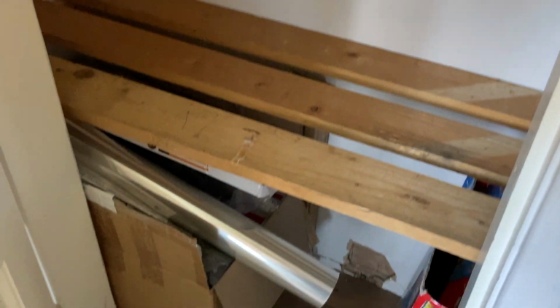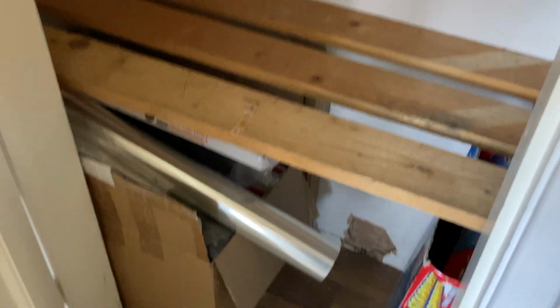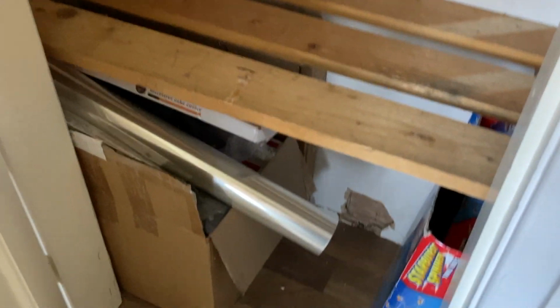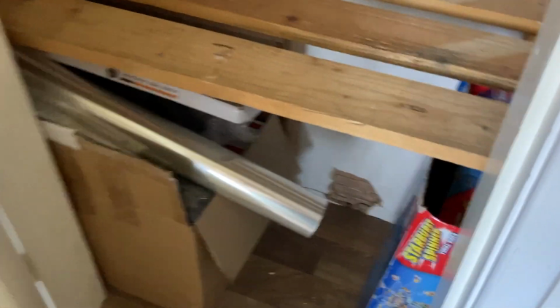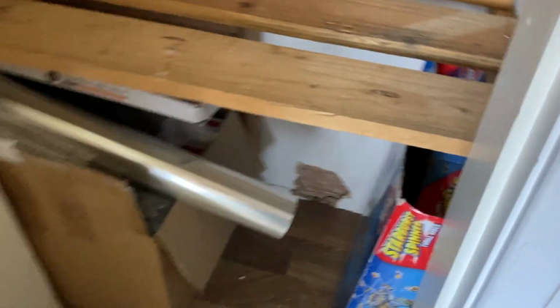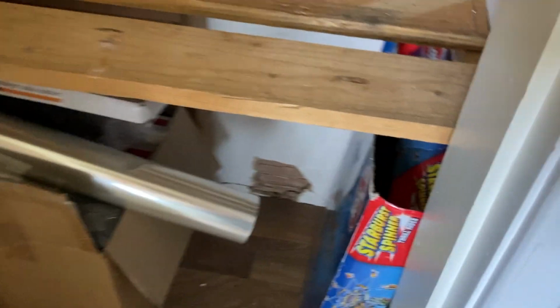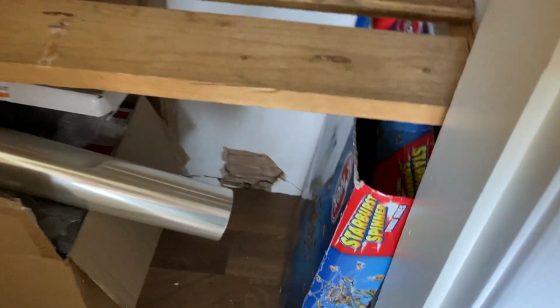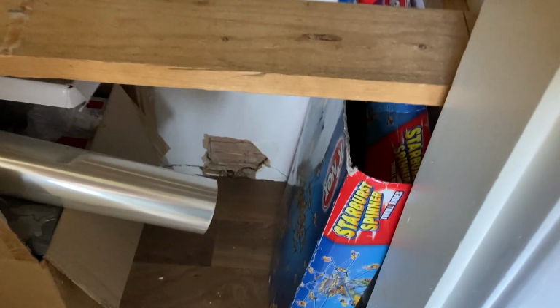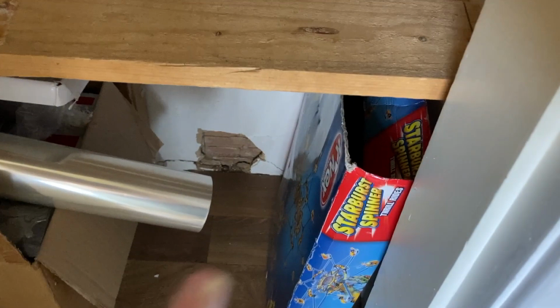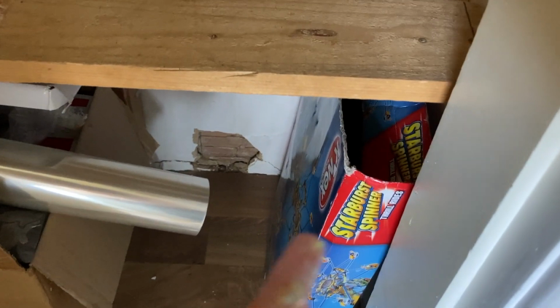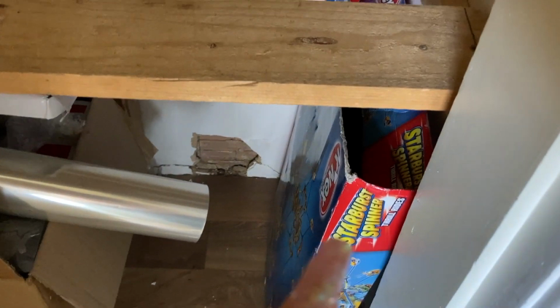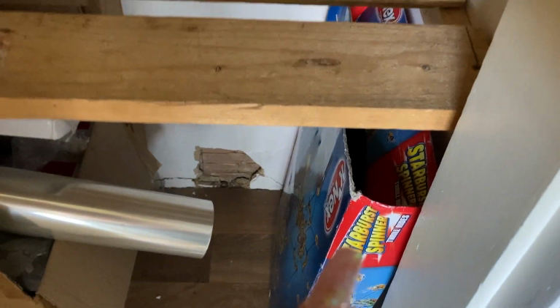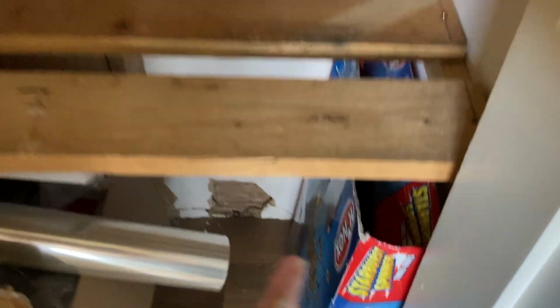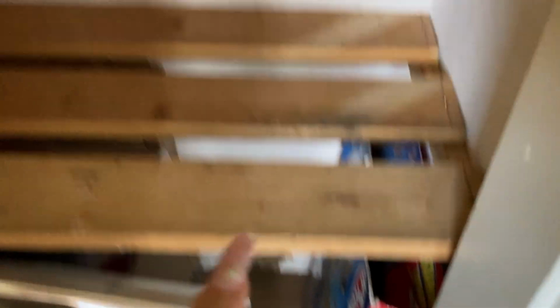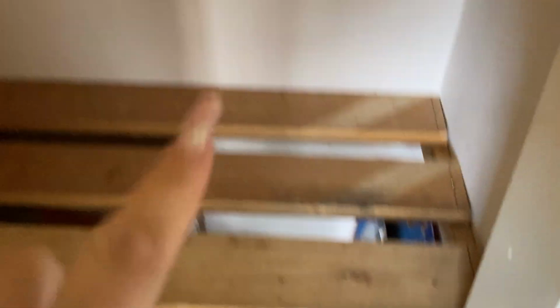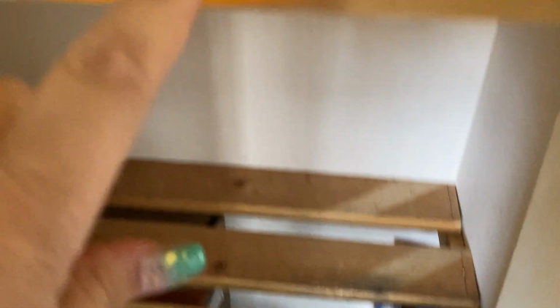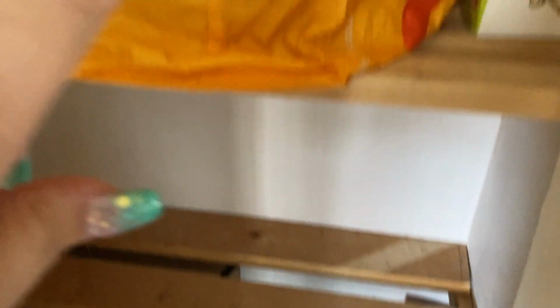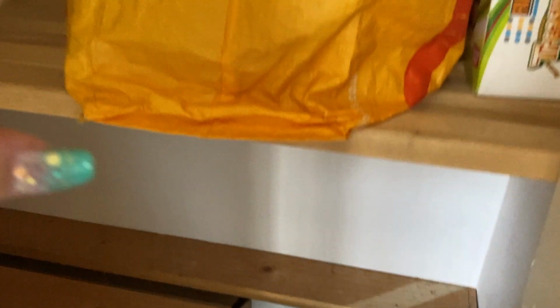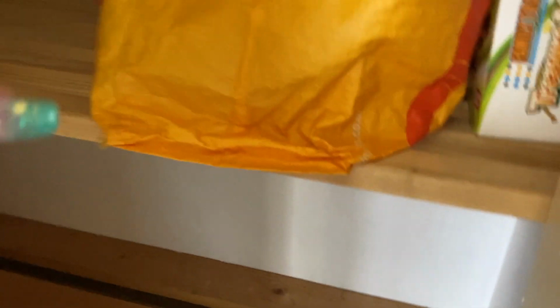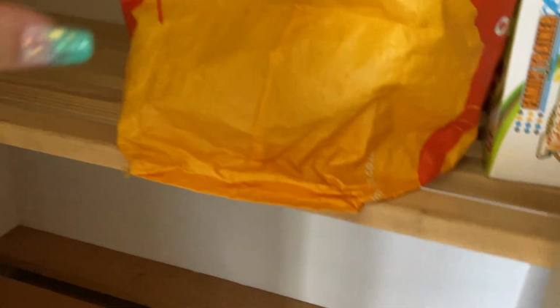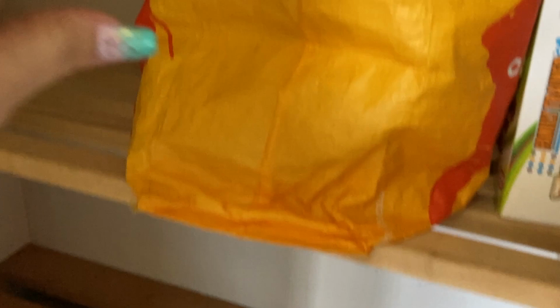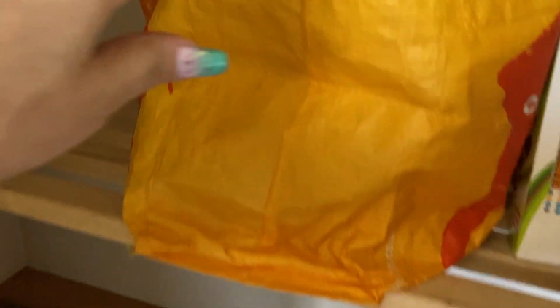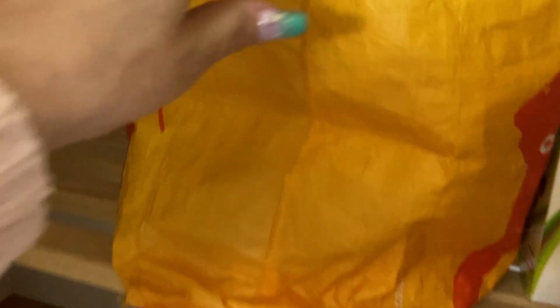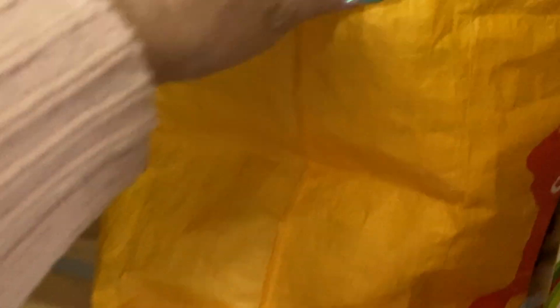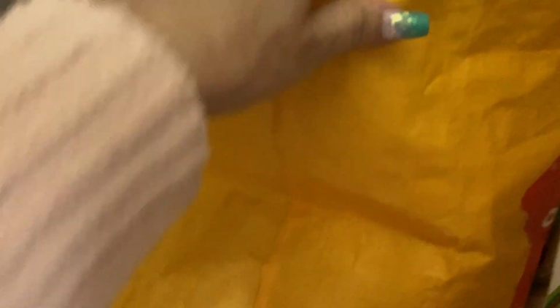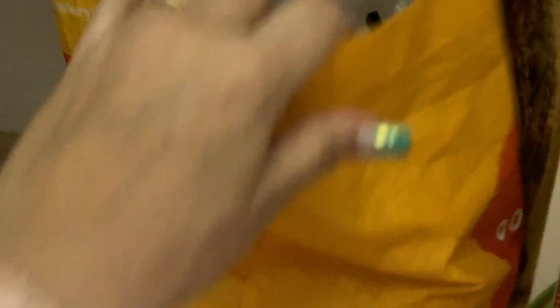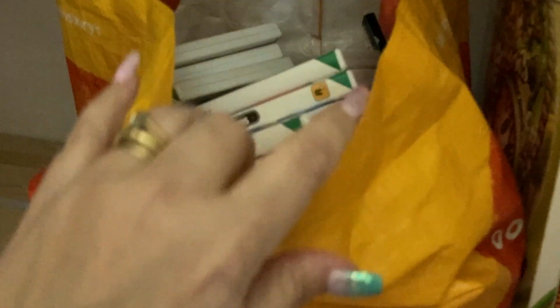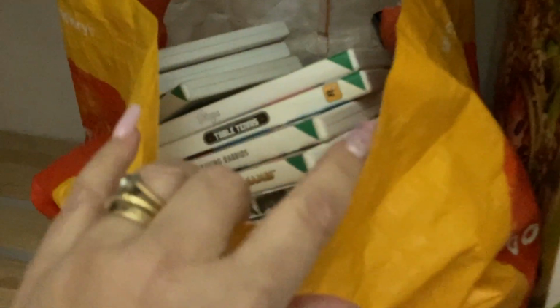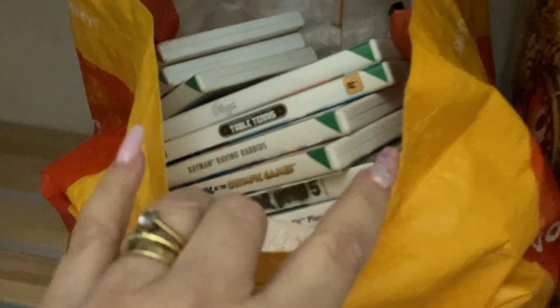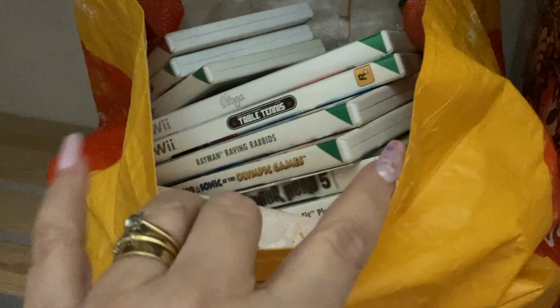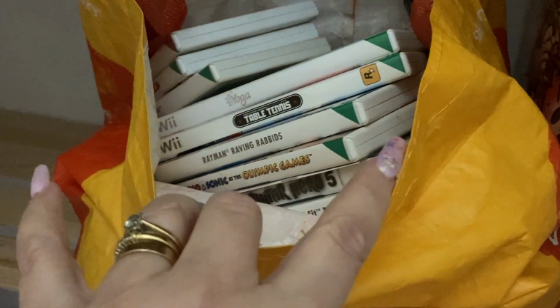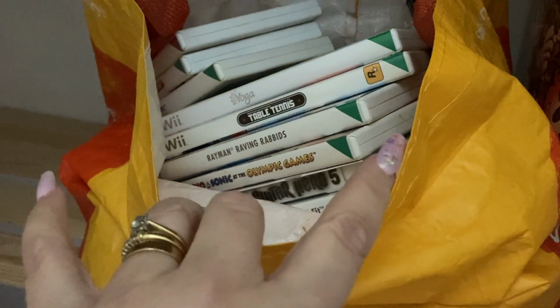So I did leave that one in there, and then the only thing I put back in was all this Wii stuff.